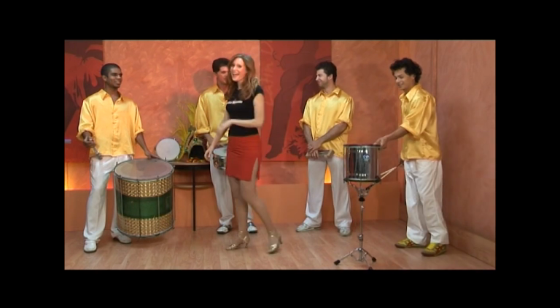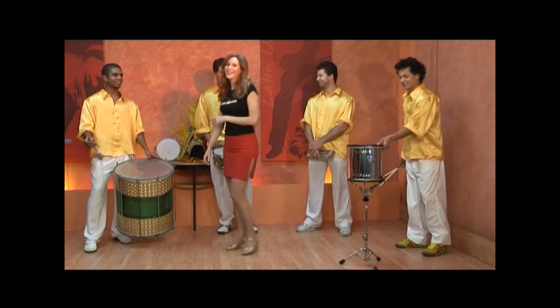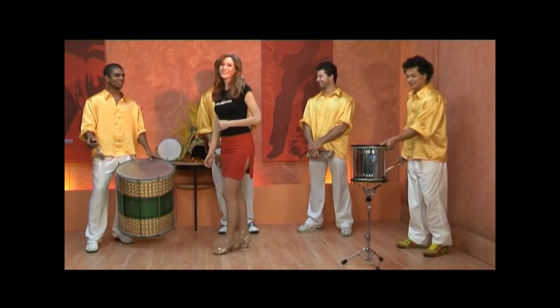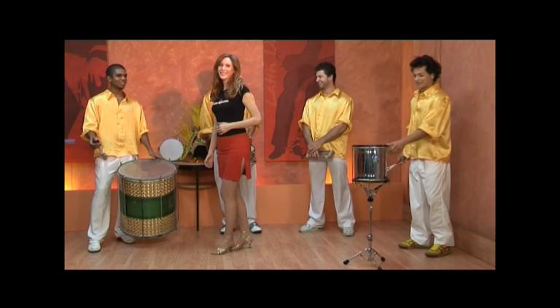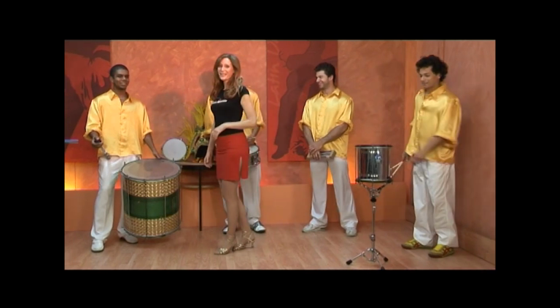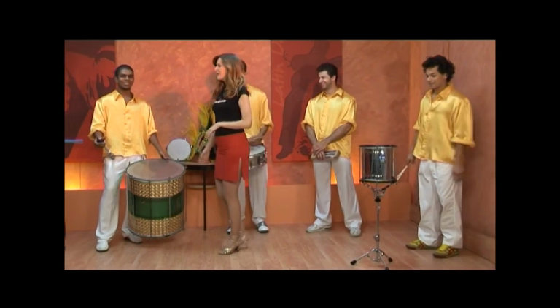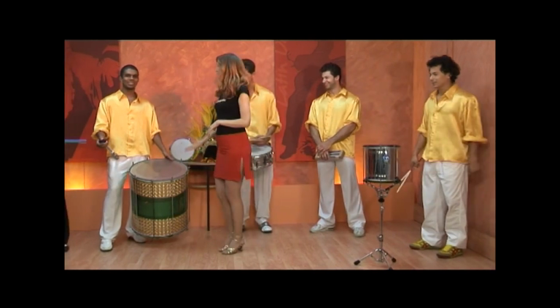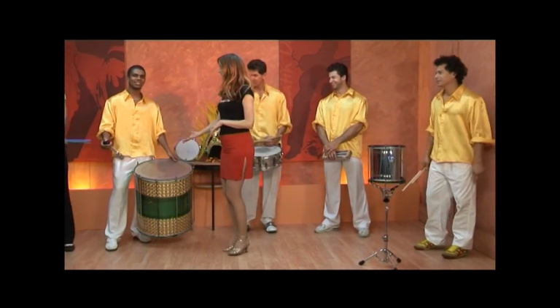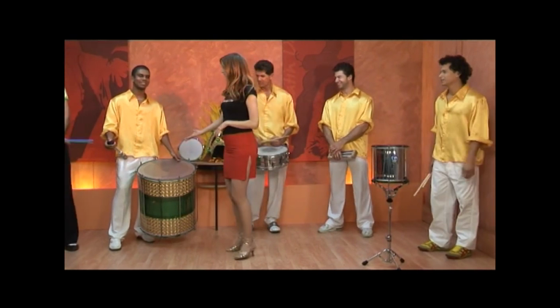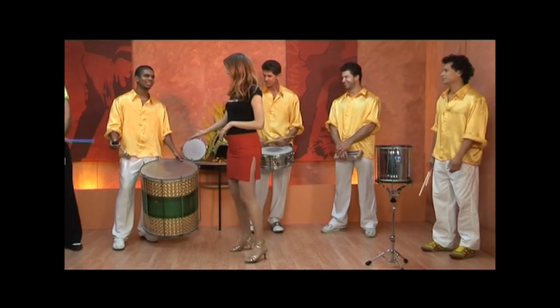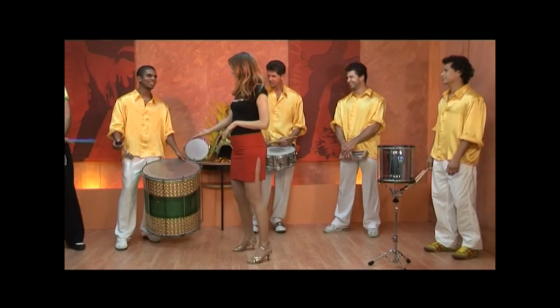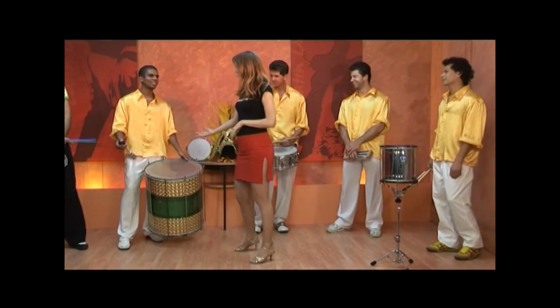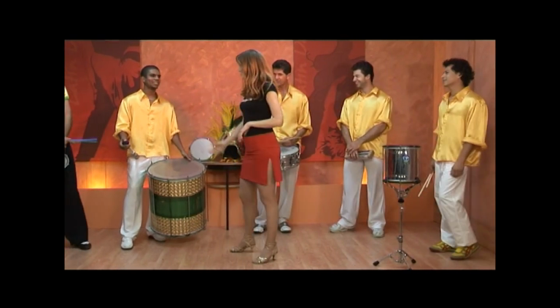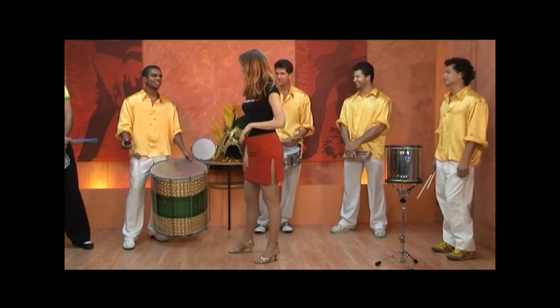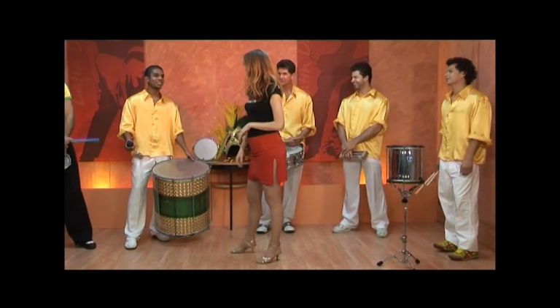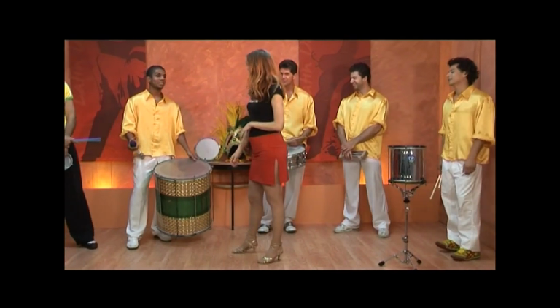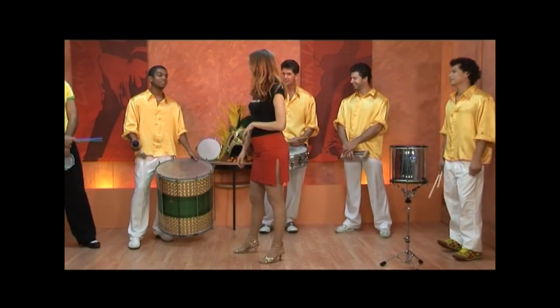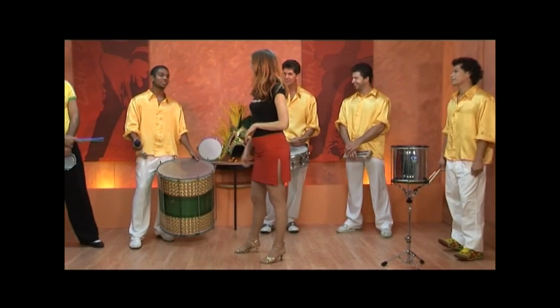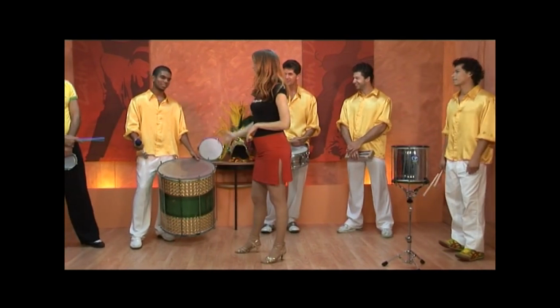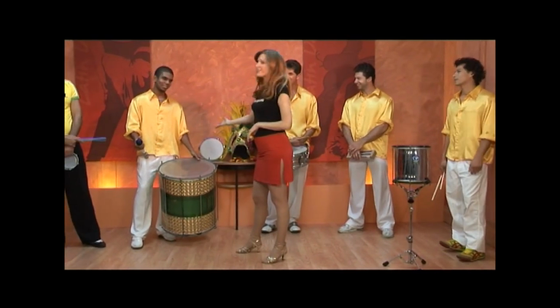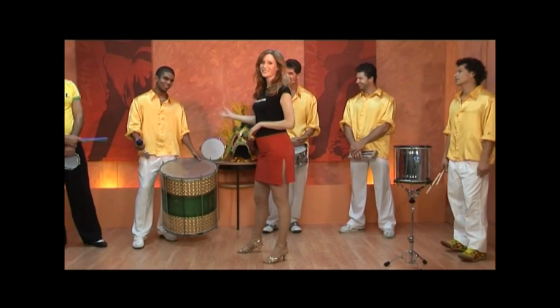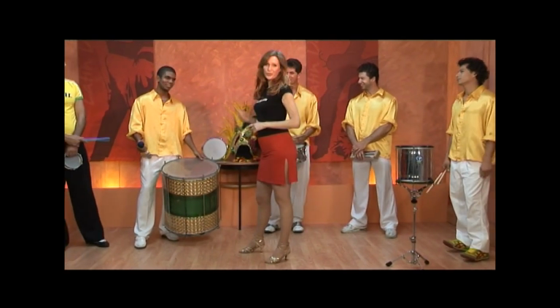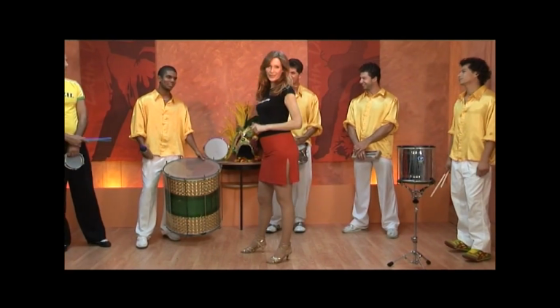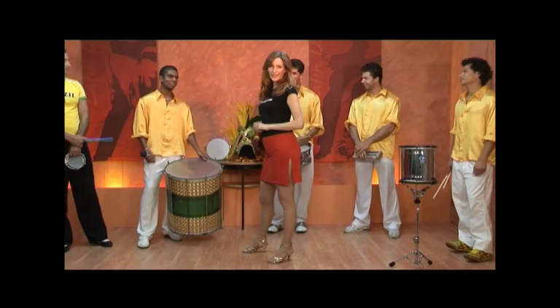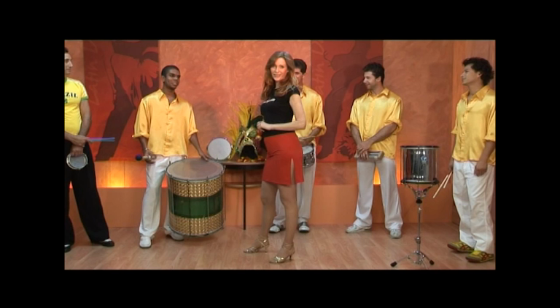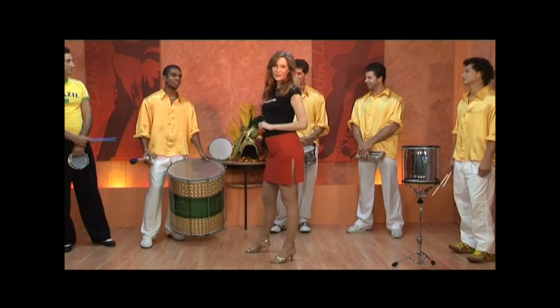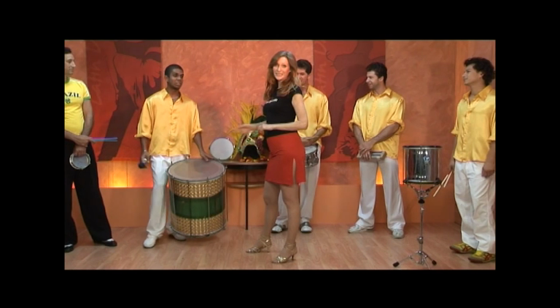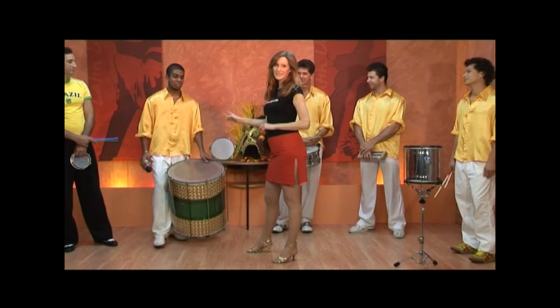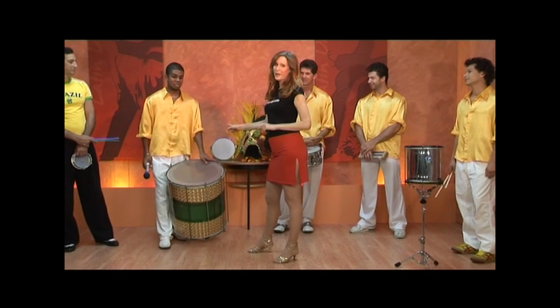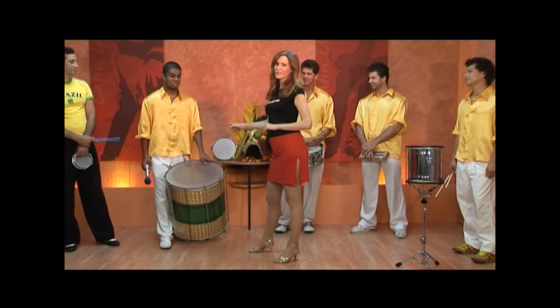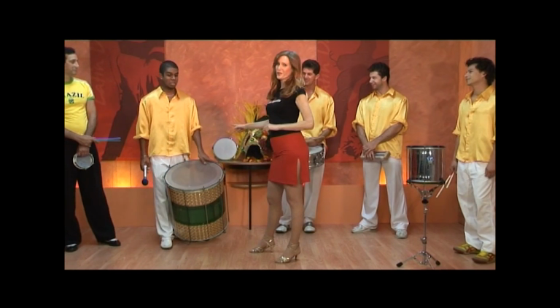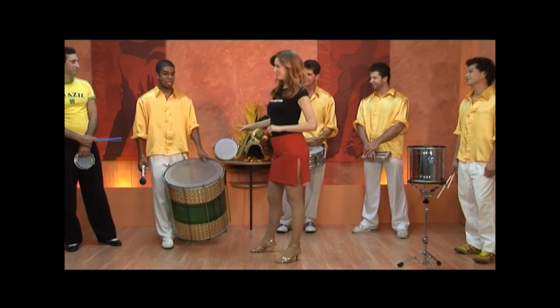And over here we have the surdo, and Leo is going to play a little rhythm. This is the bass drum.